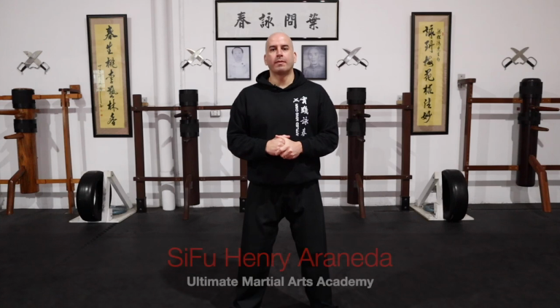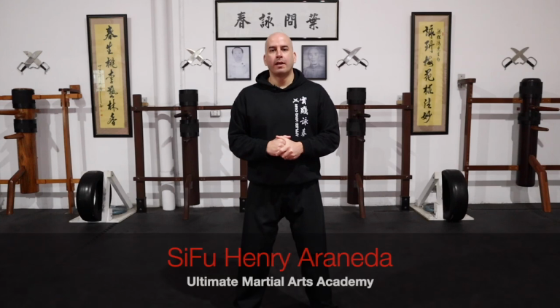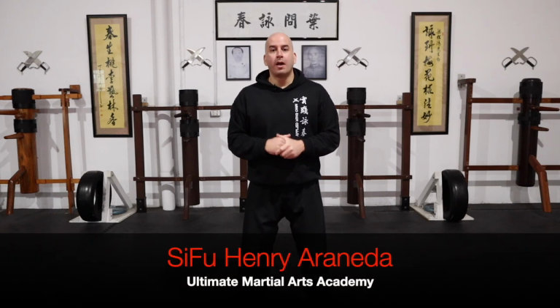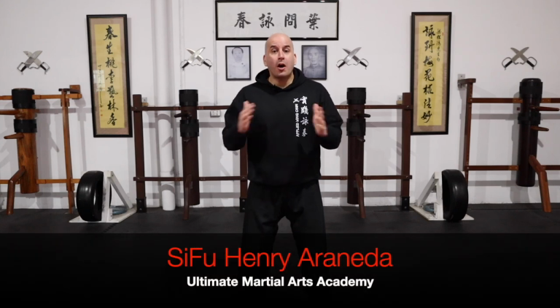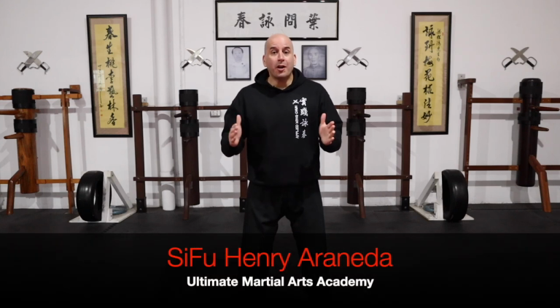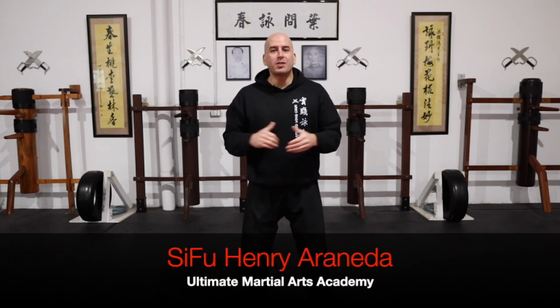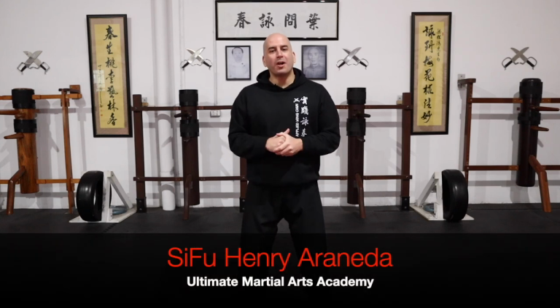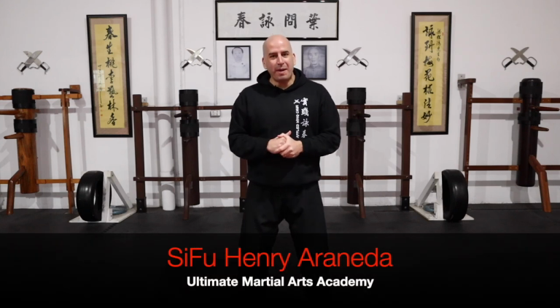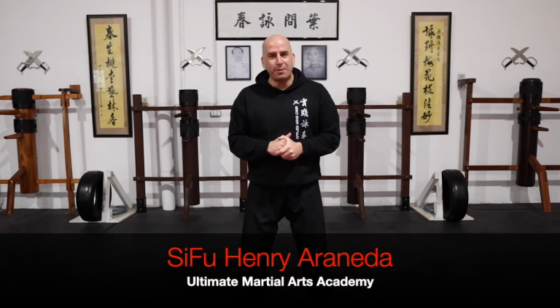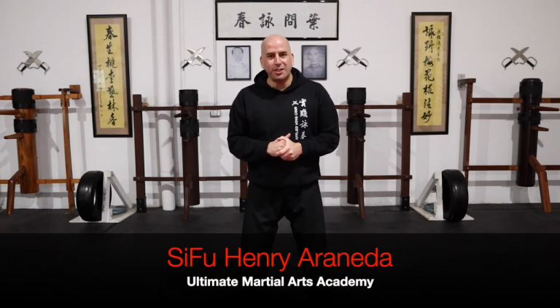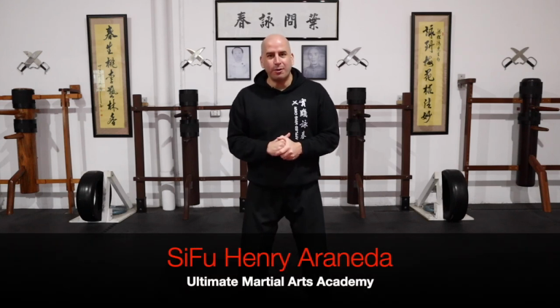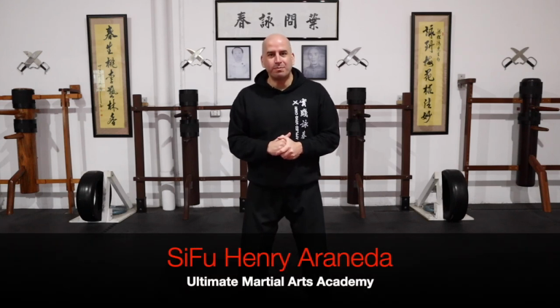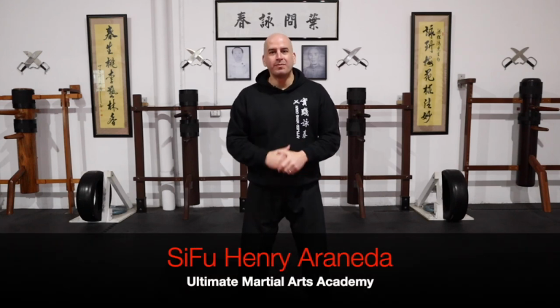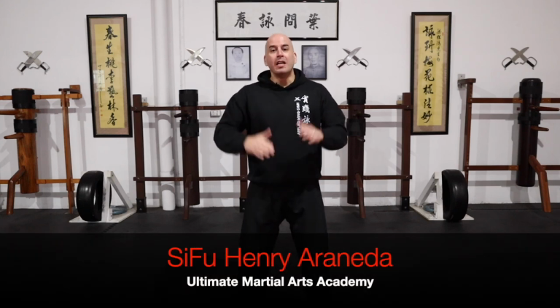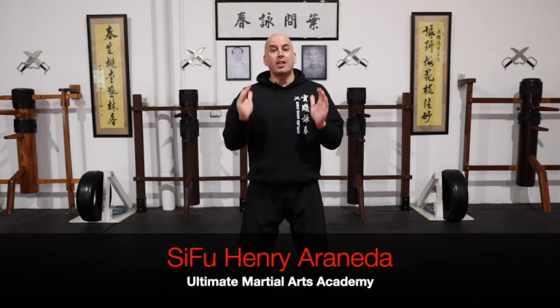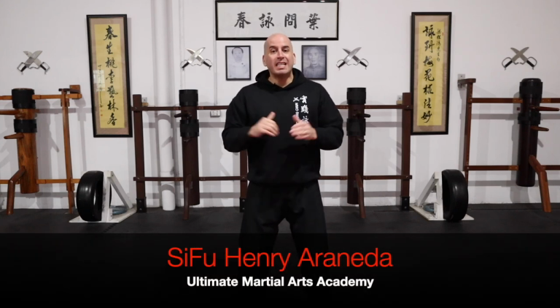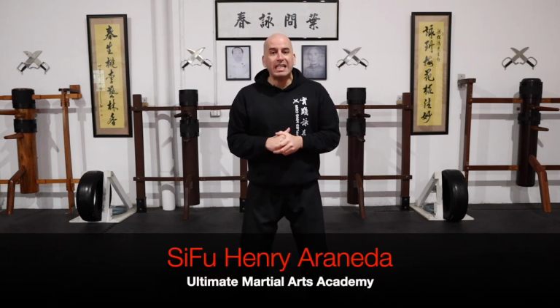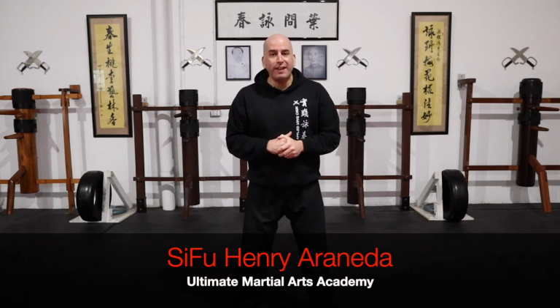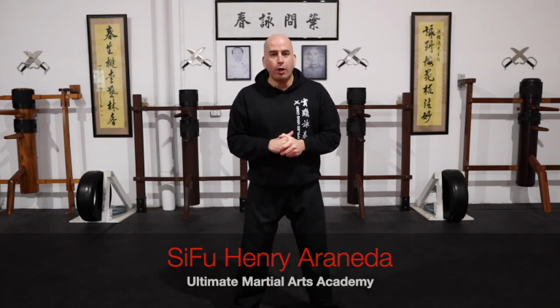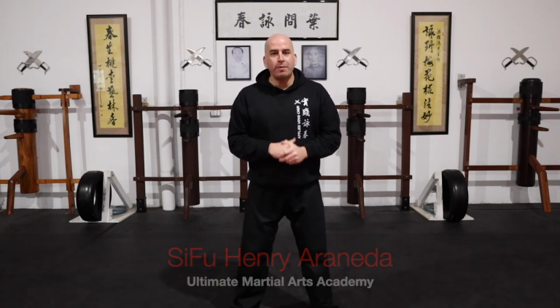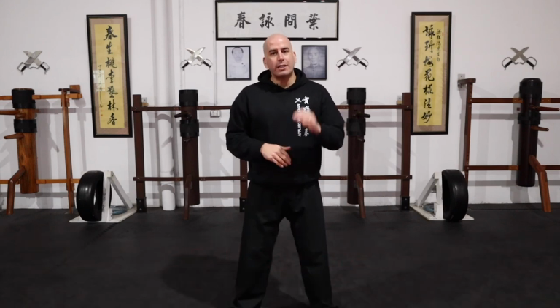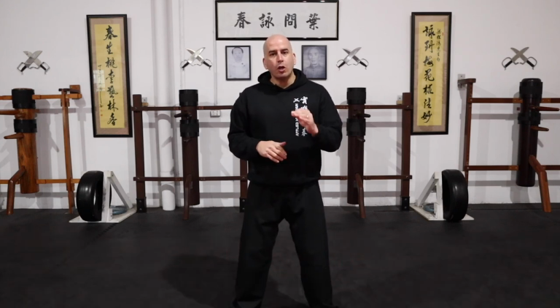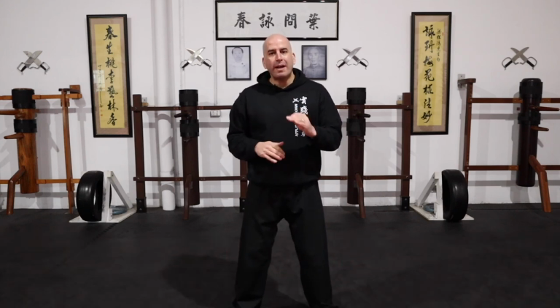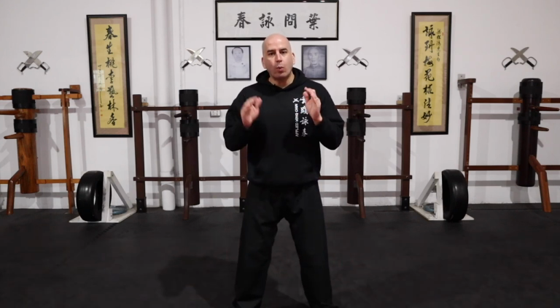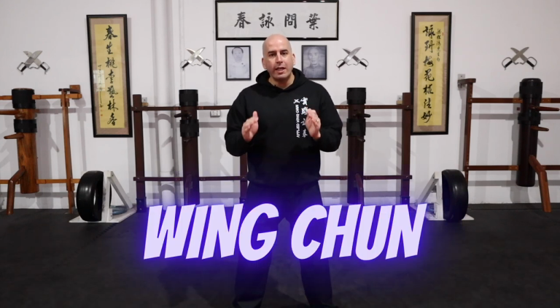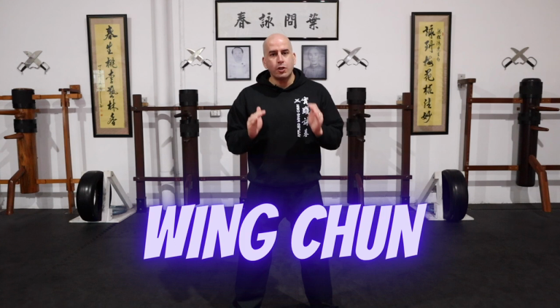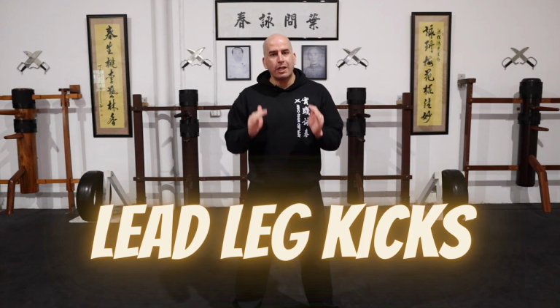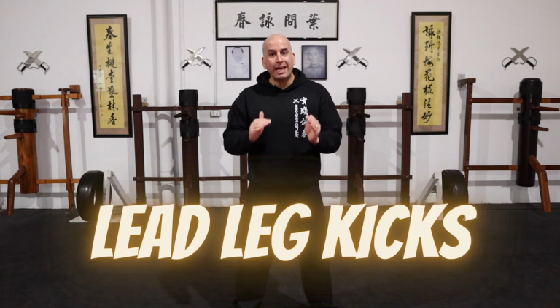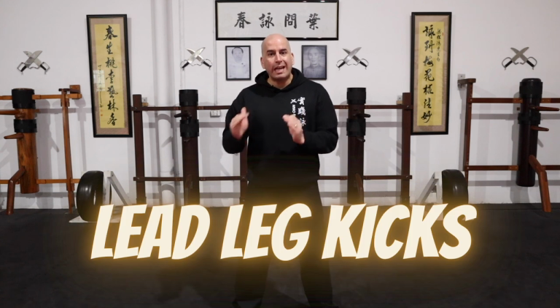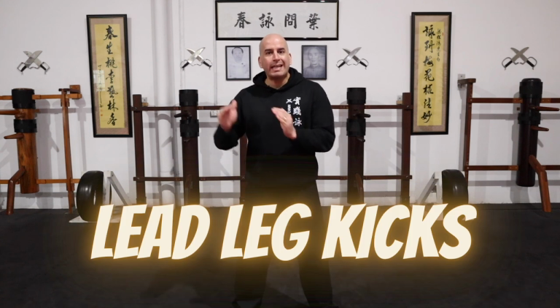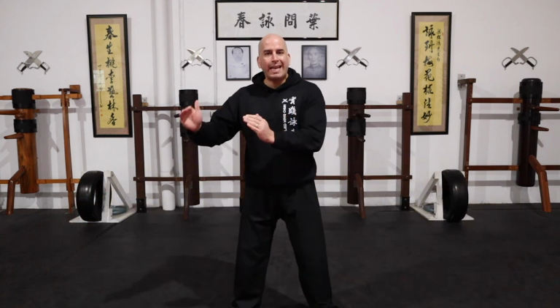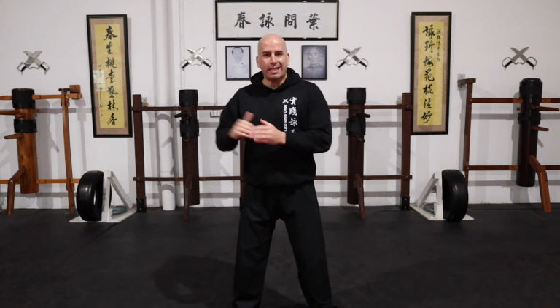Hi guys, welcome back to my channel. So in today's video, it's all about the Wing Chun lead leg kicks.